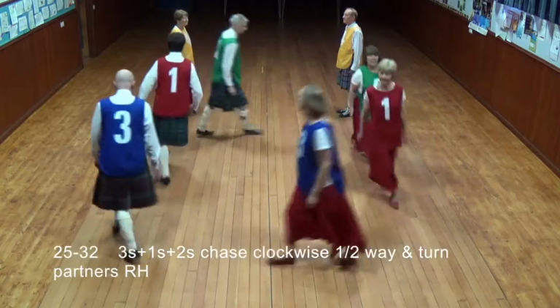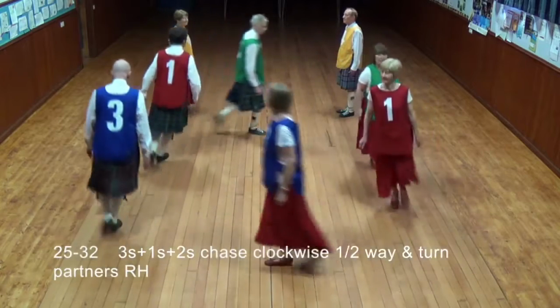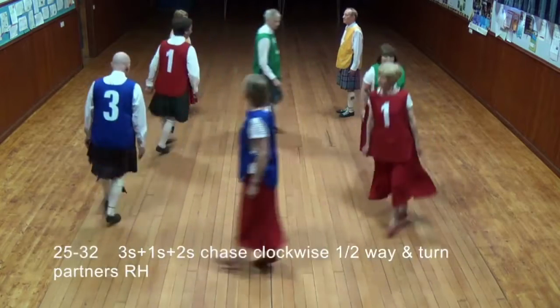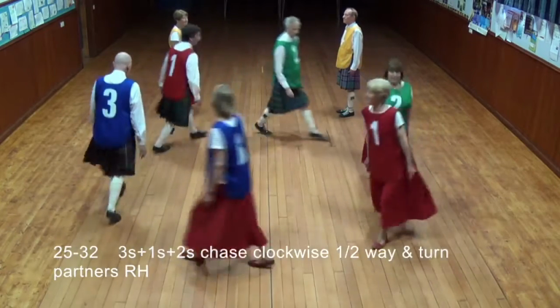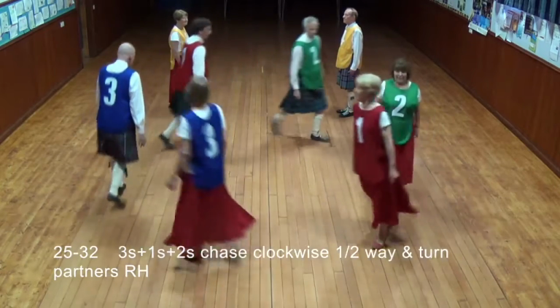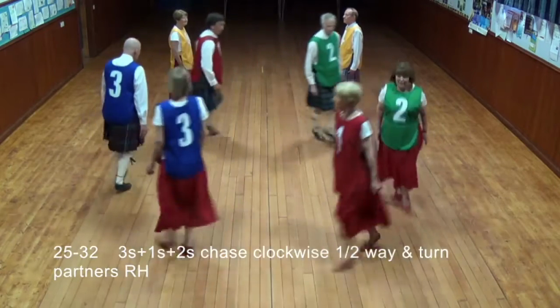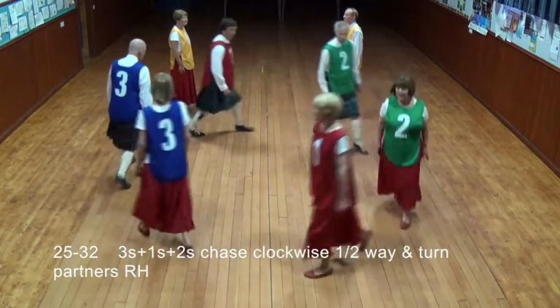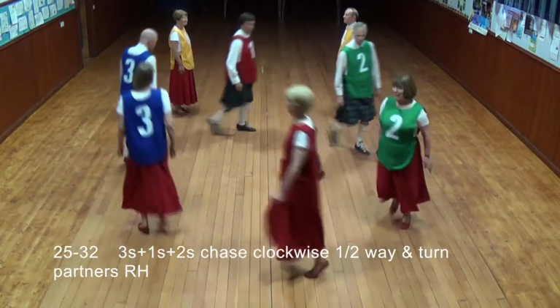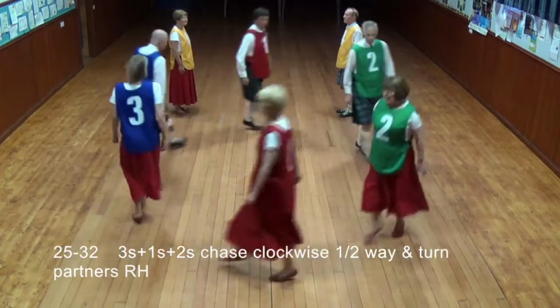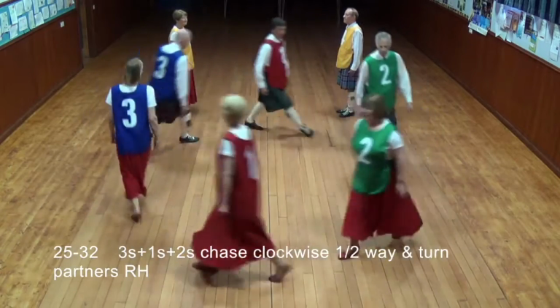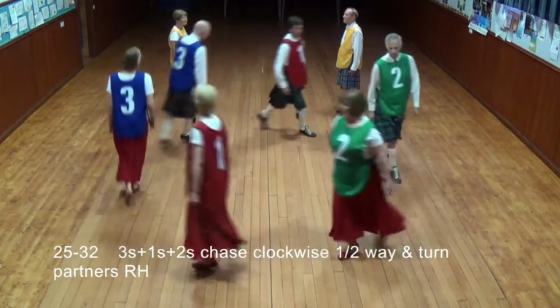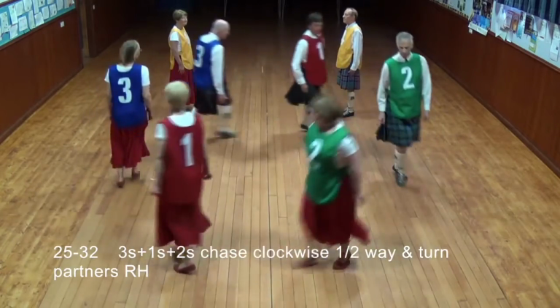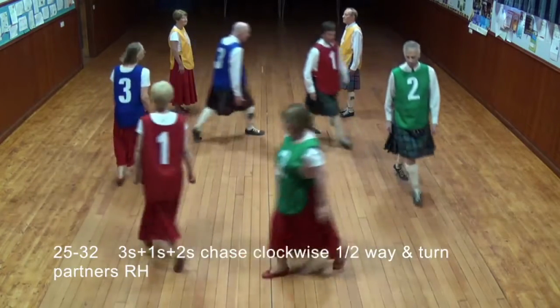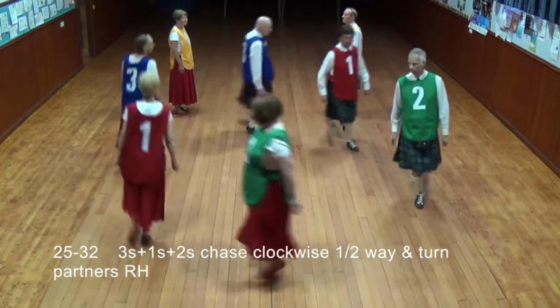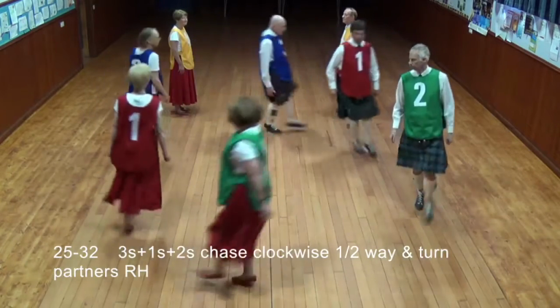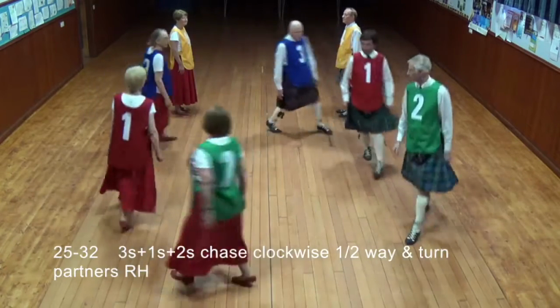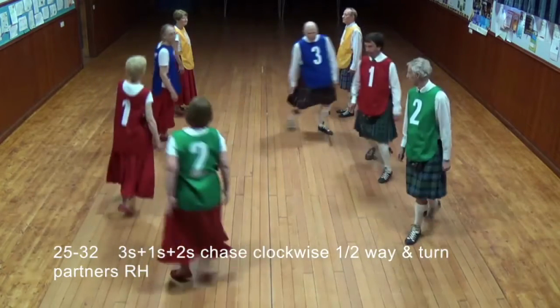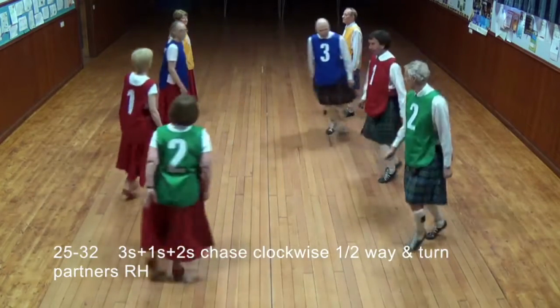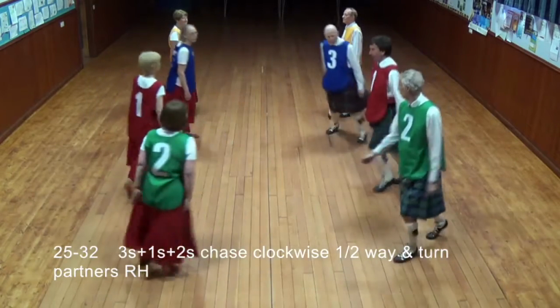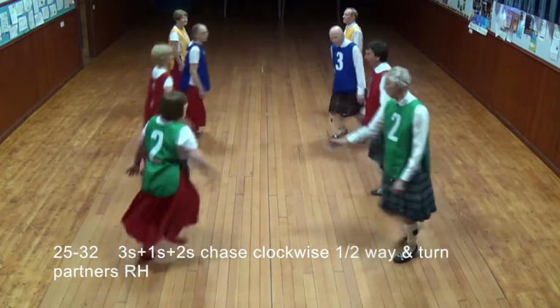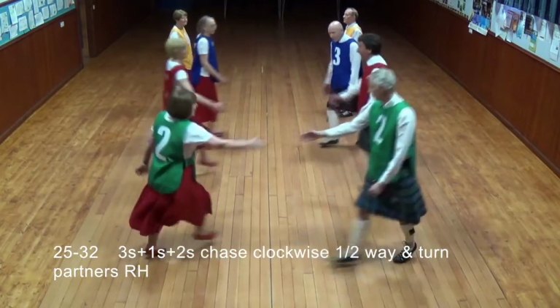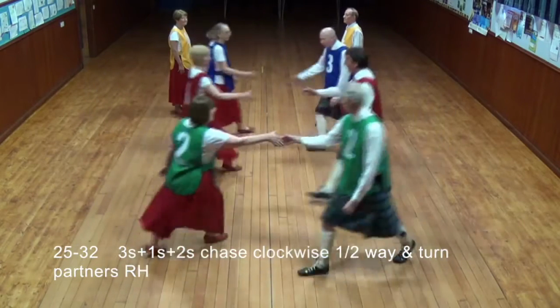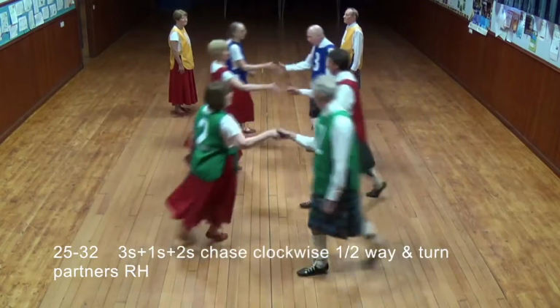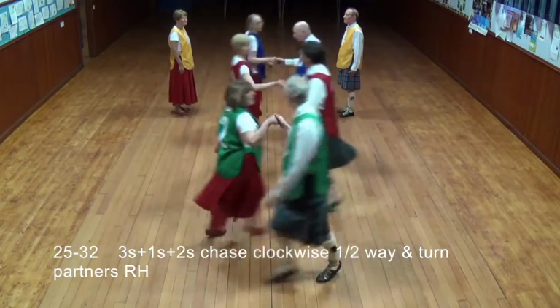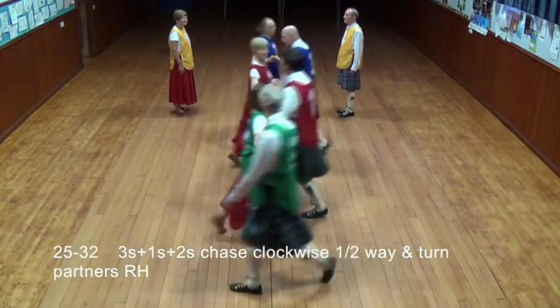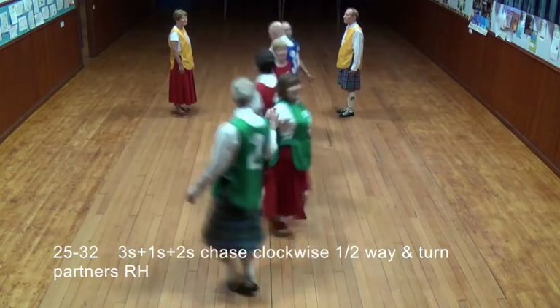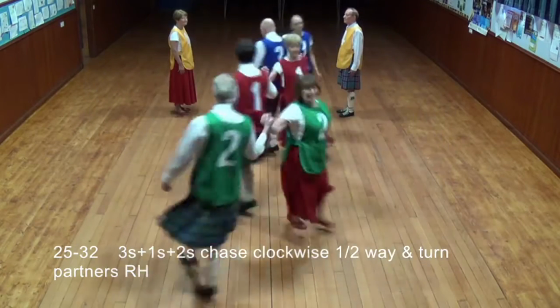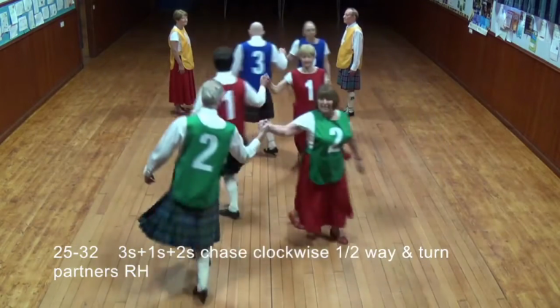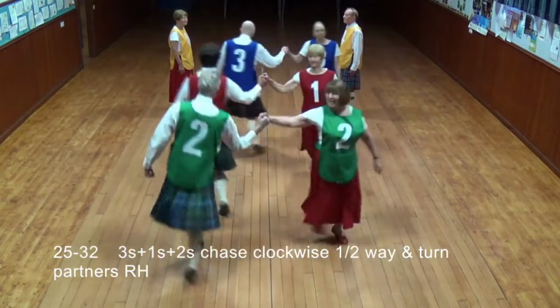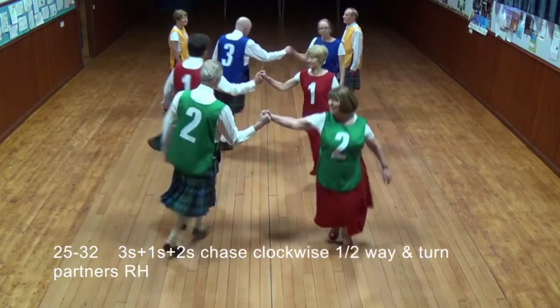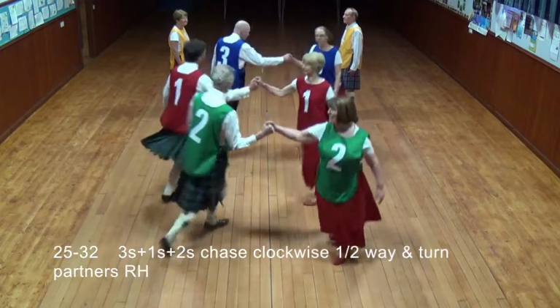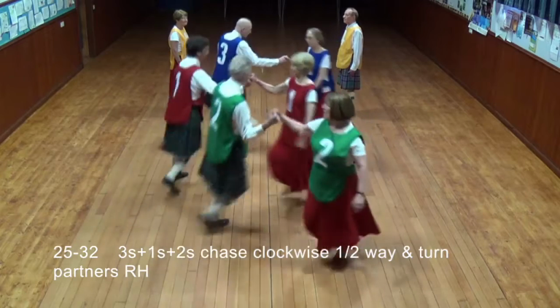Threes: ones and twos chase clockwise halfway, then turn partners right hand.